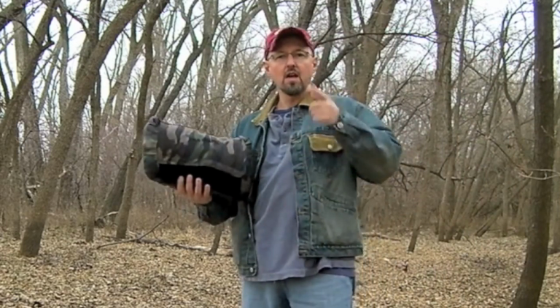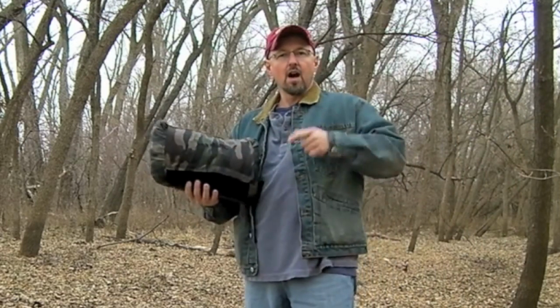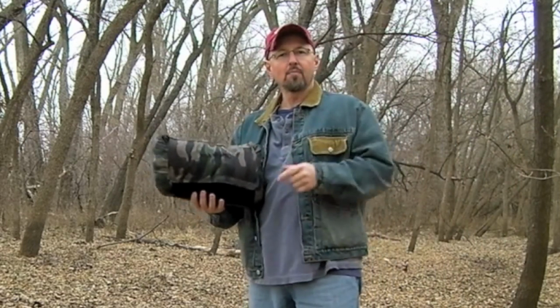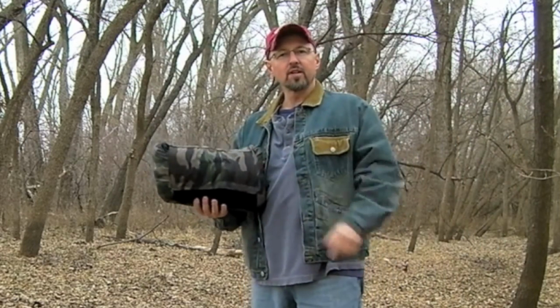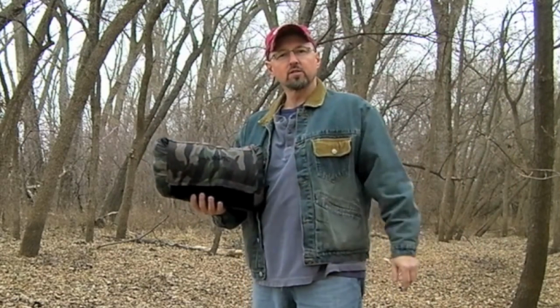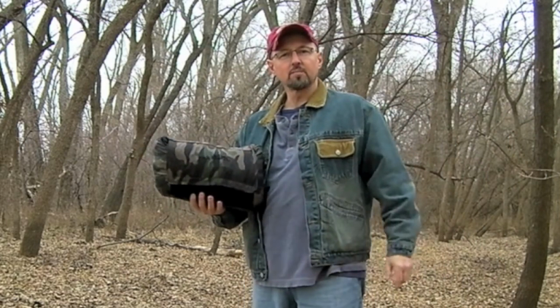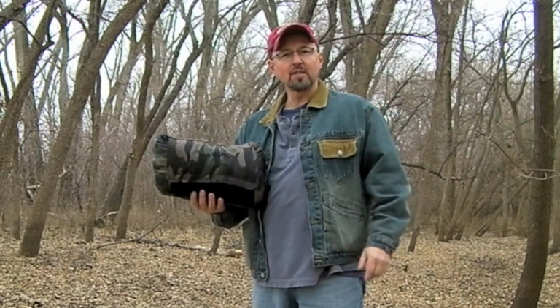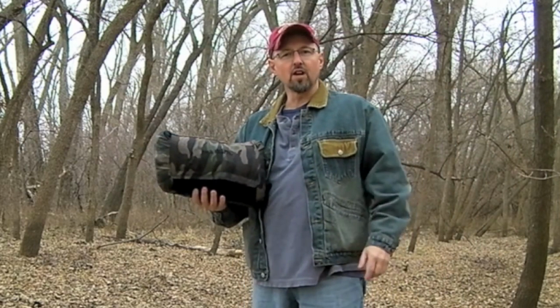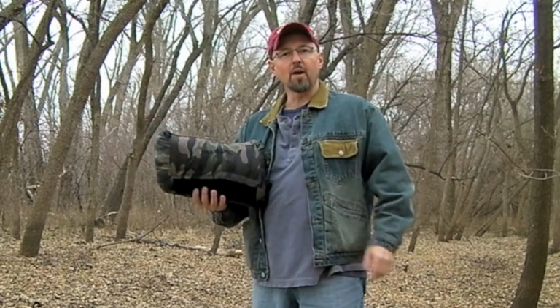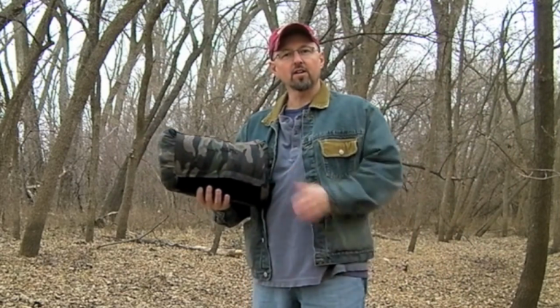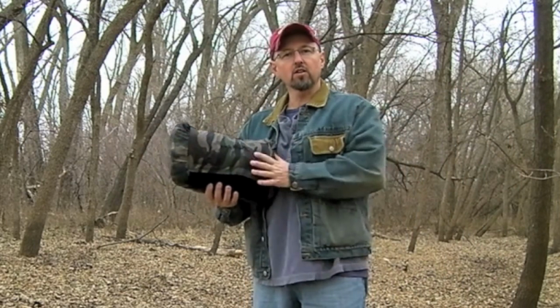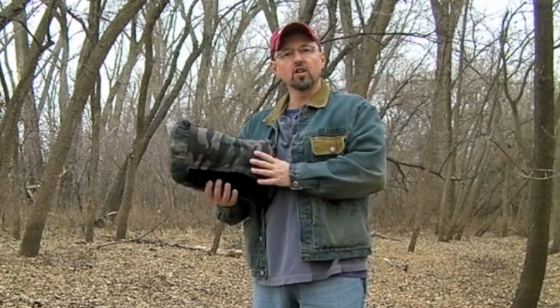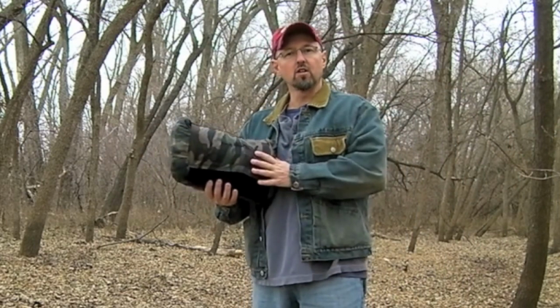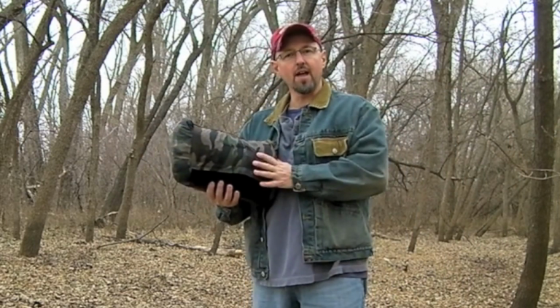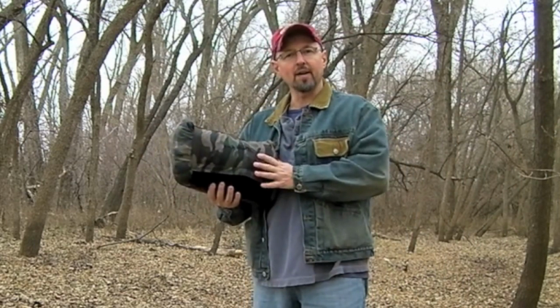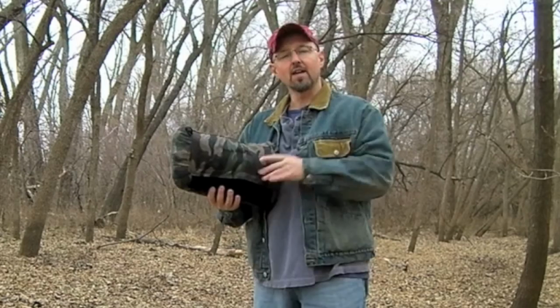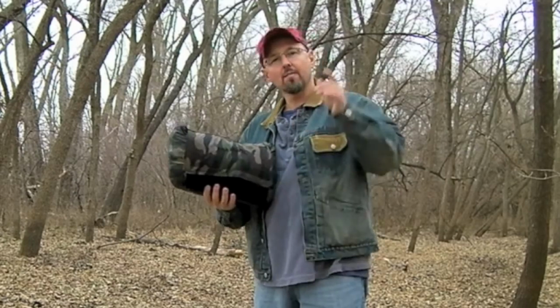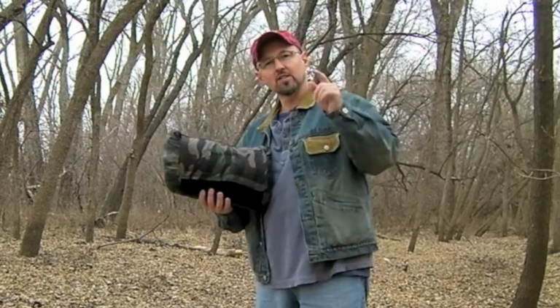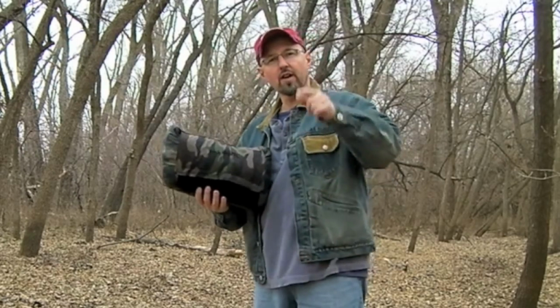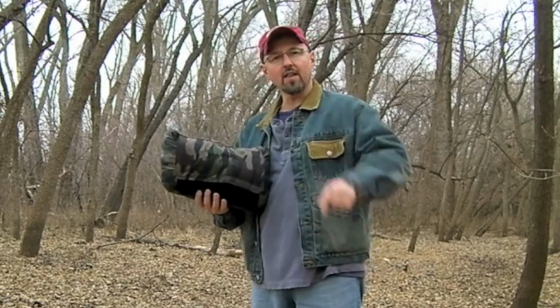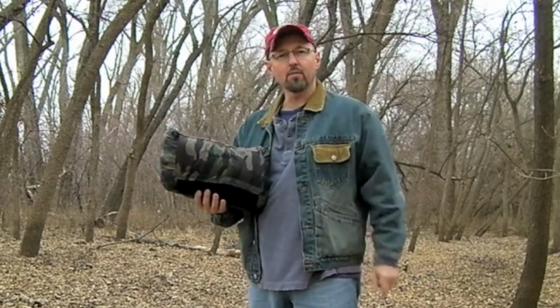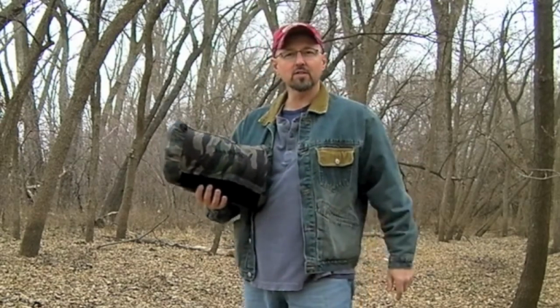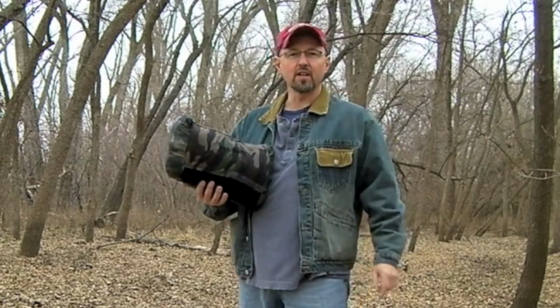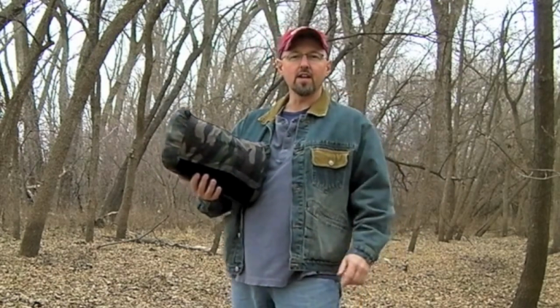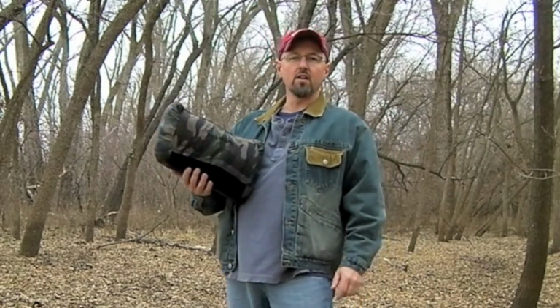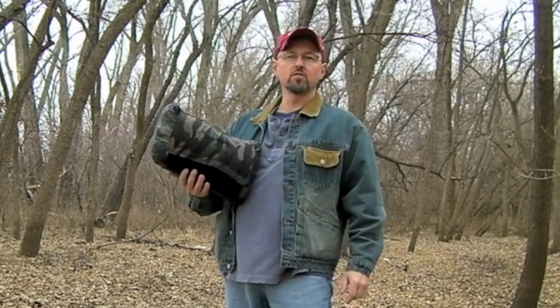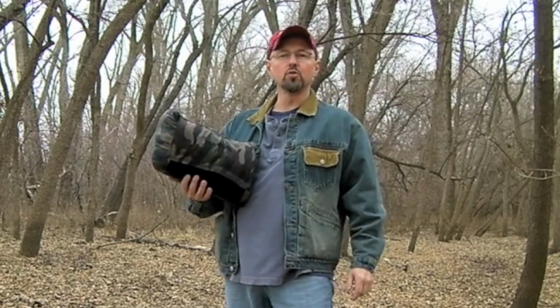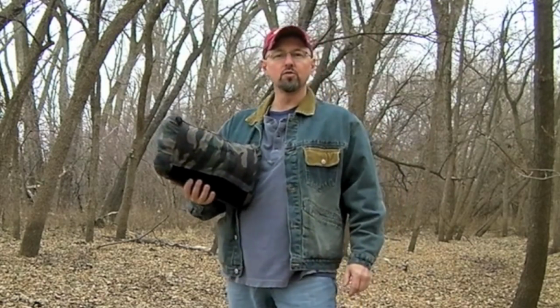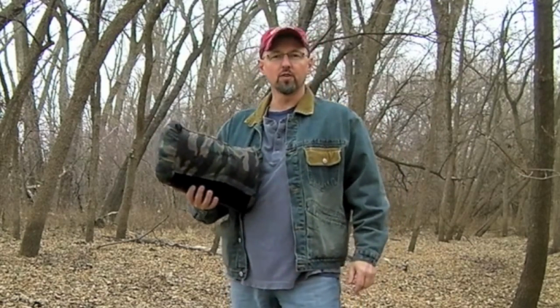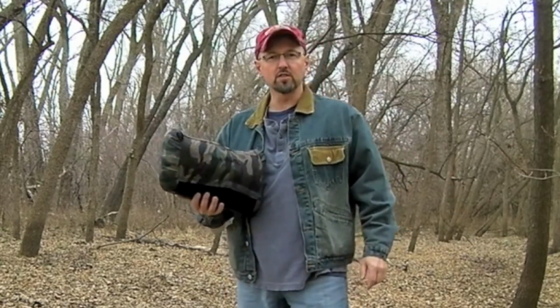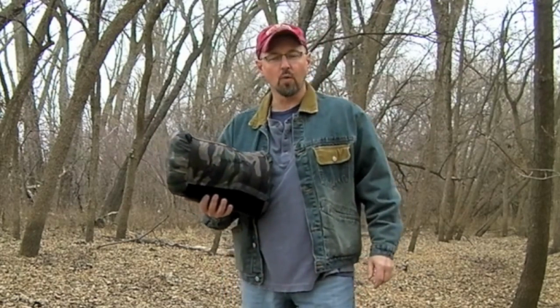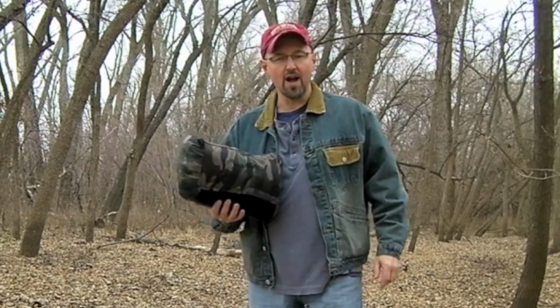I put a new suspension on my Clark jungle hammock. I'm going to show you how that works today on Tool Dude vs. Wild.